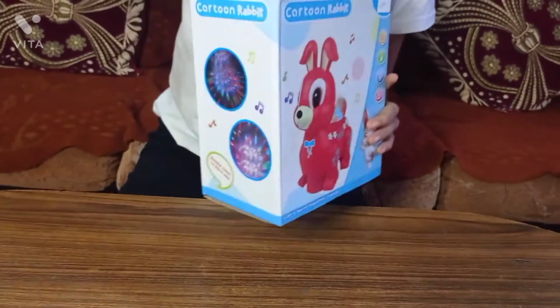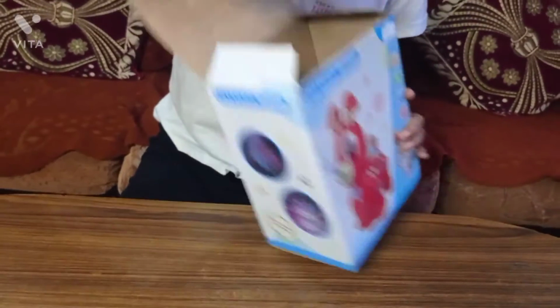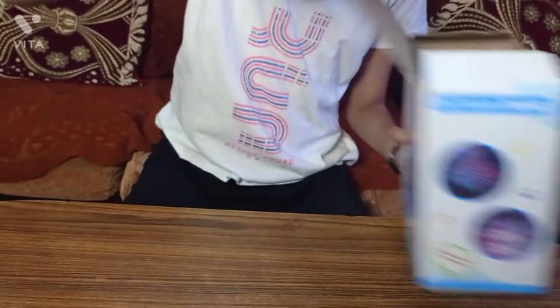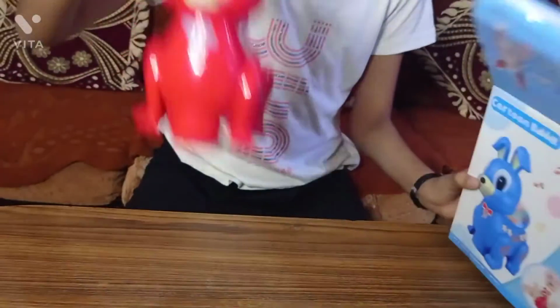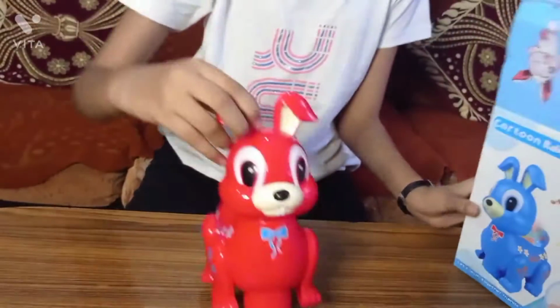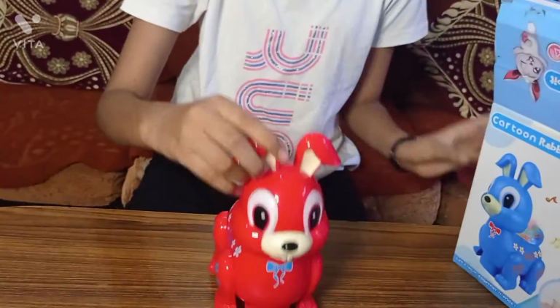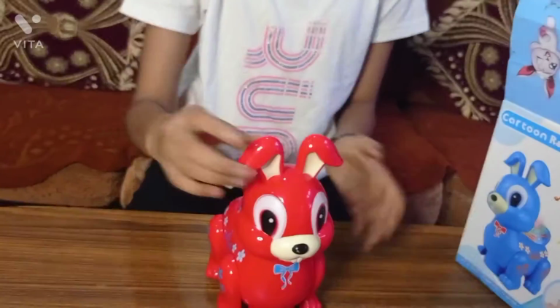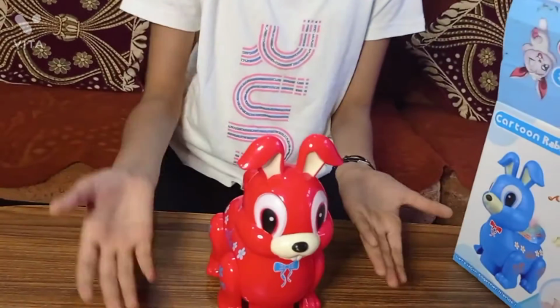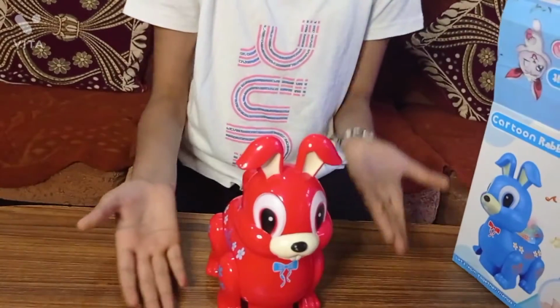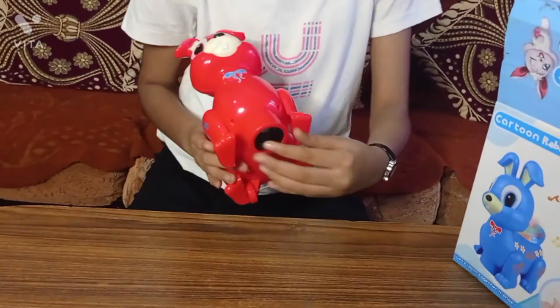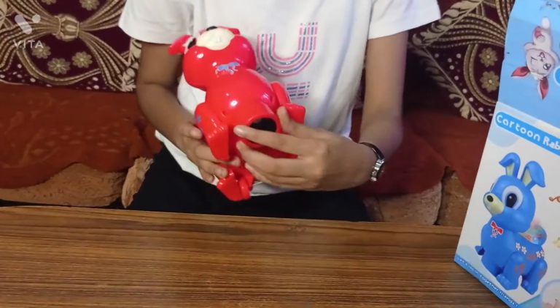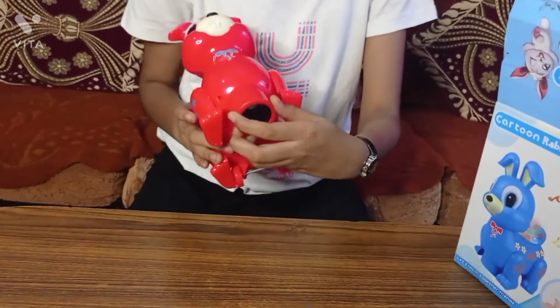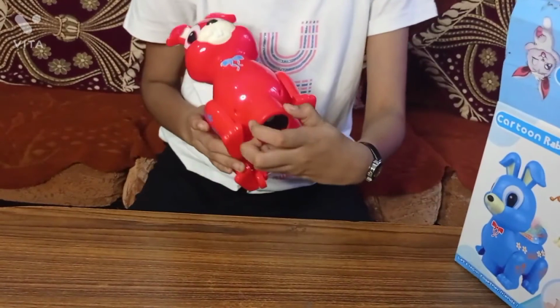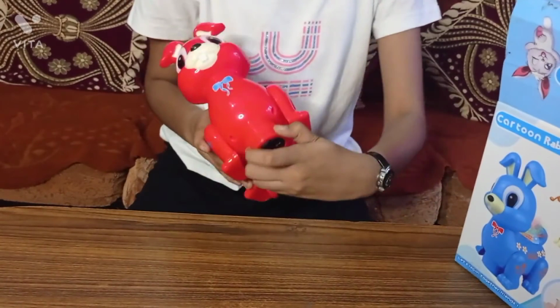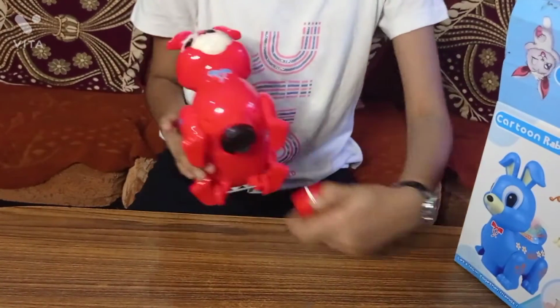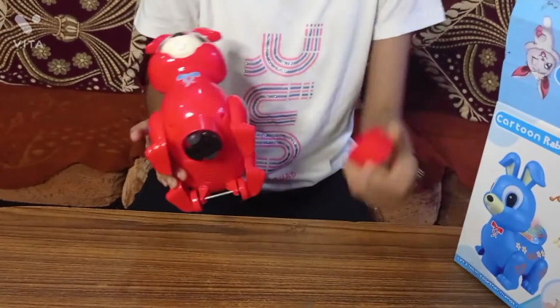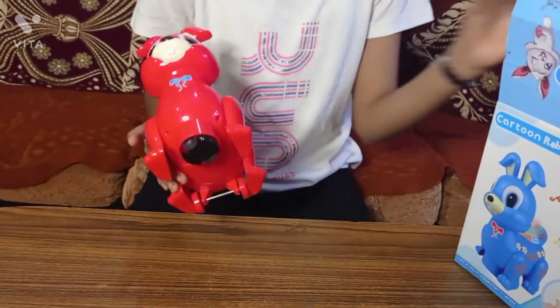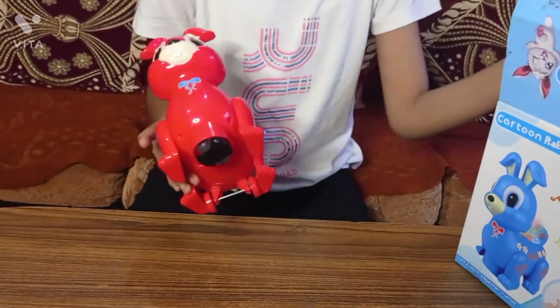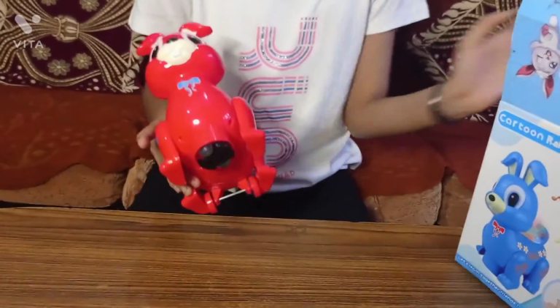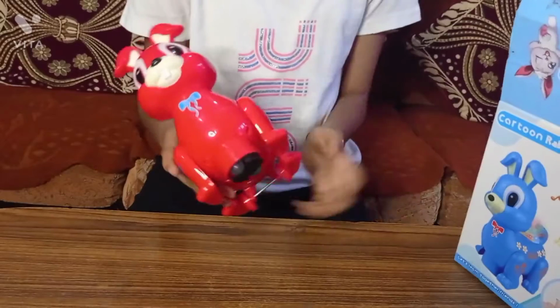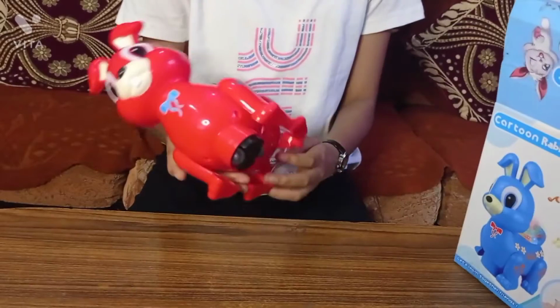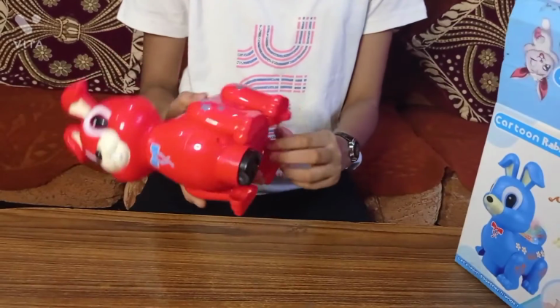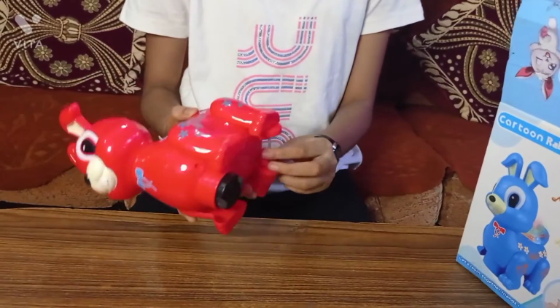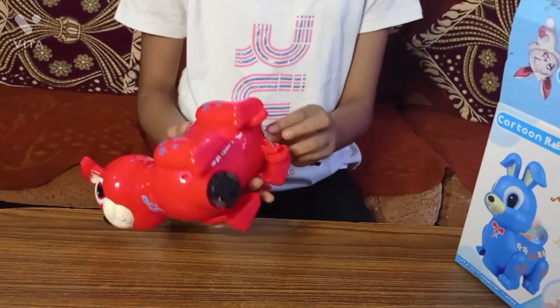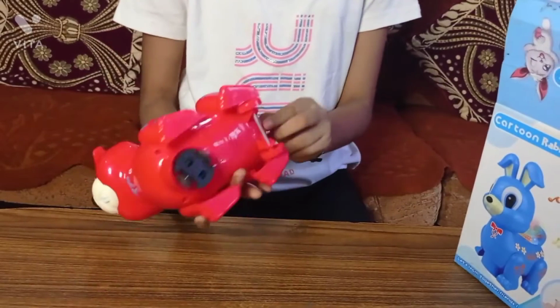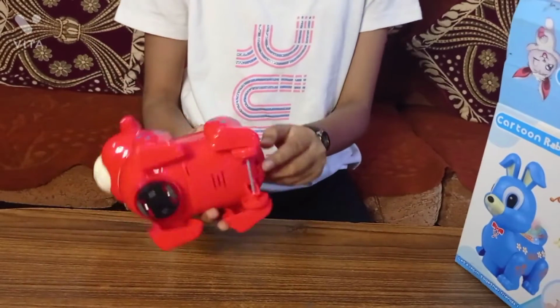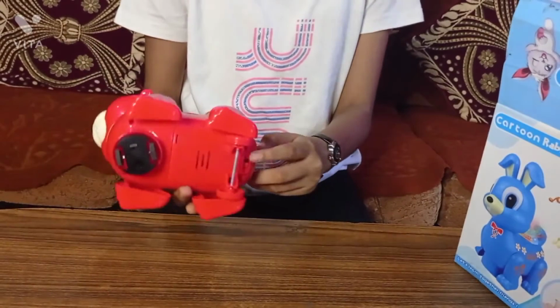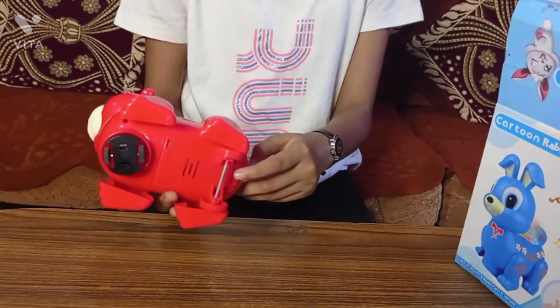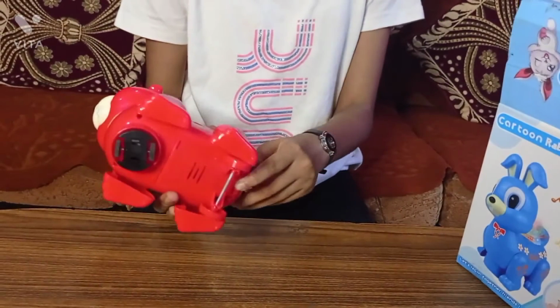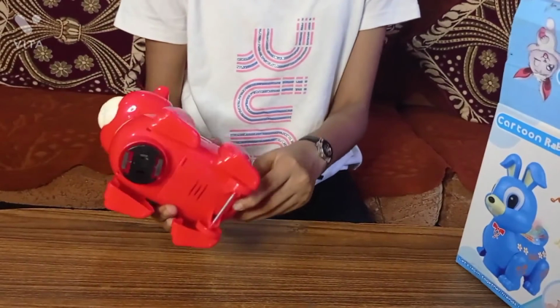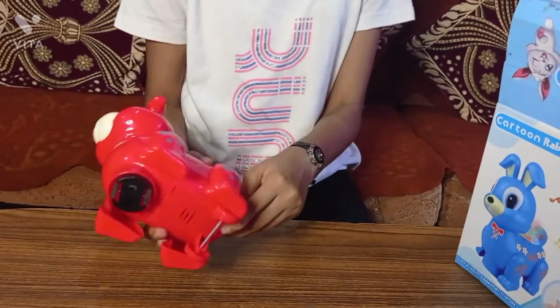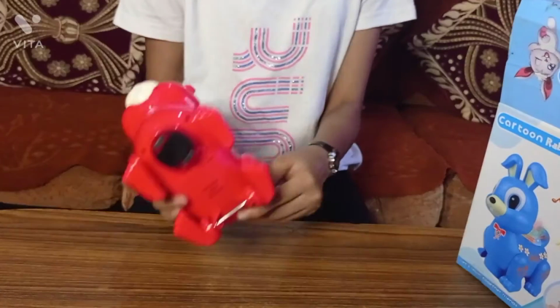So this is our cute little toy. First you have to remove this part, and then open here on it.